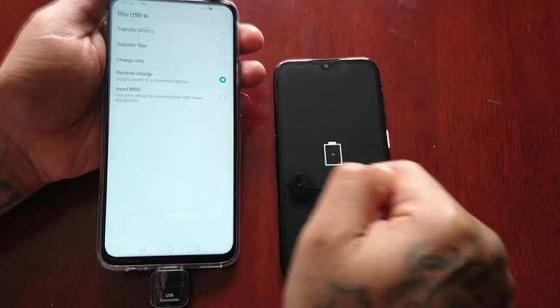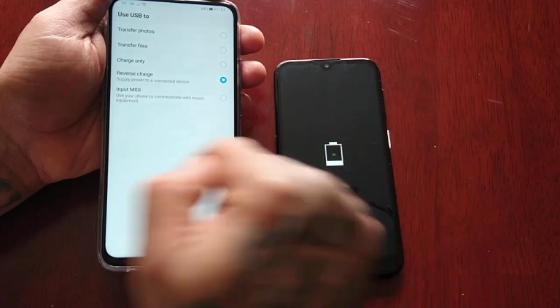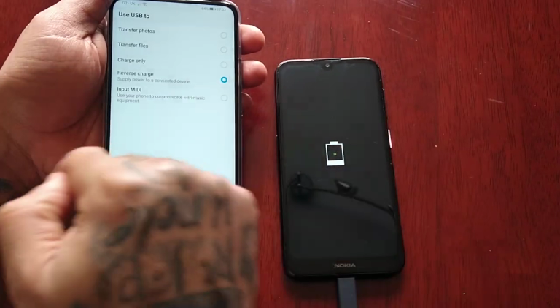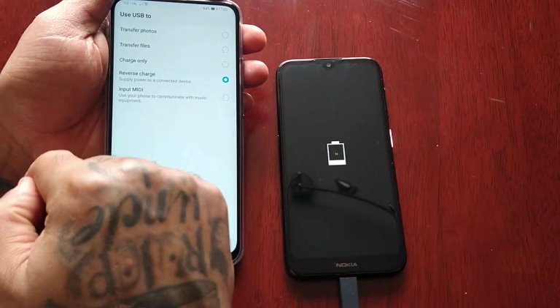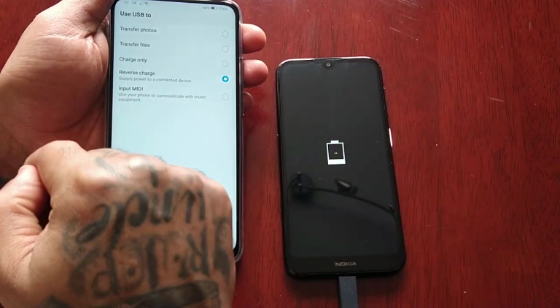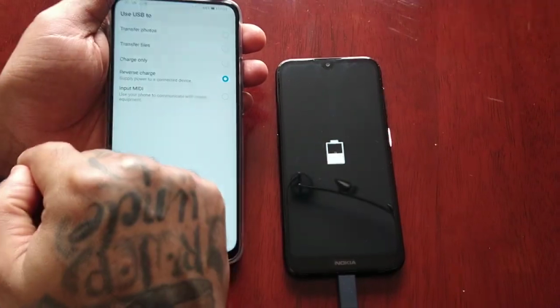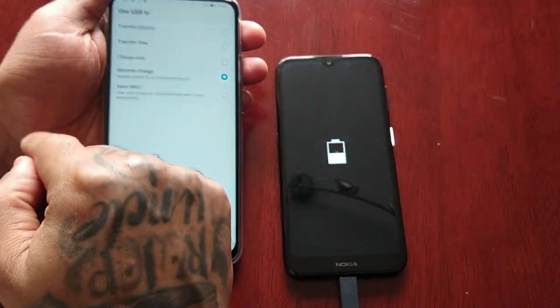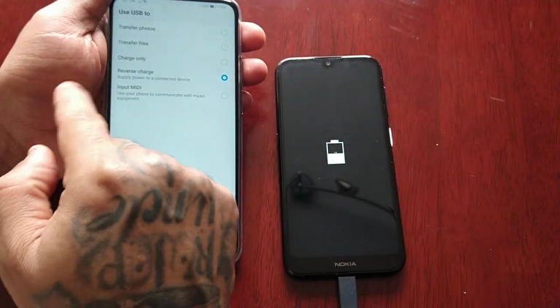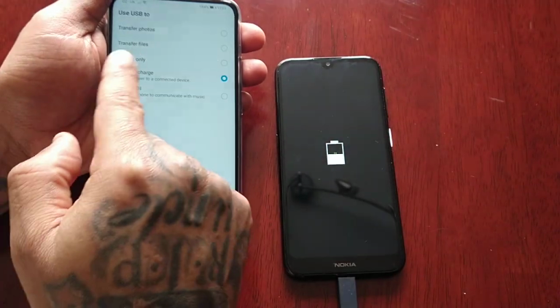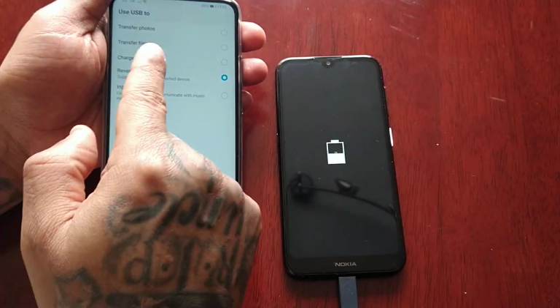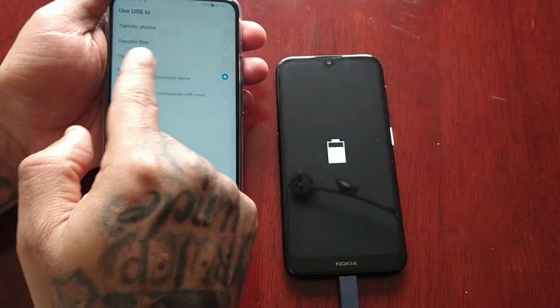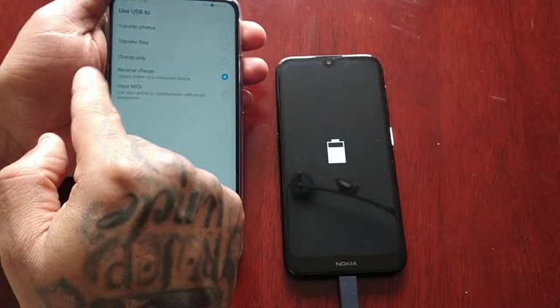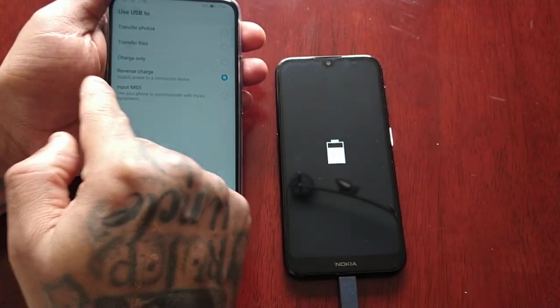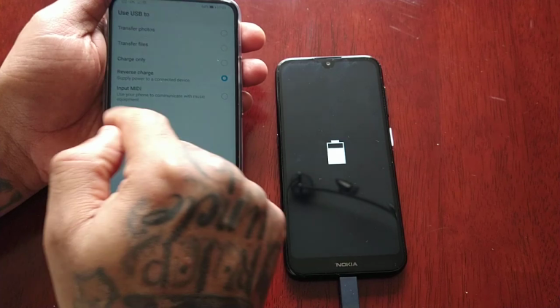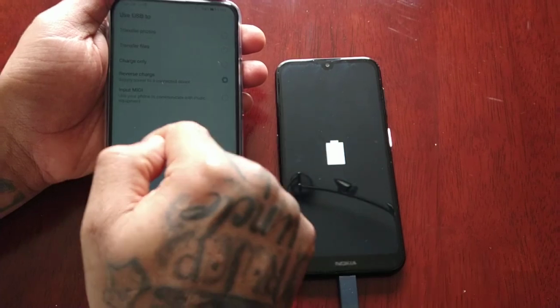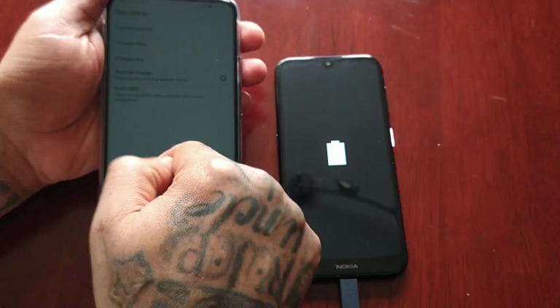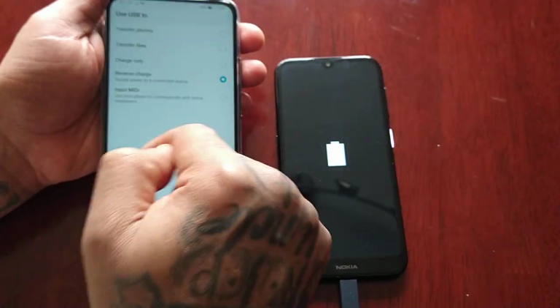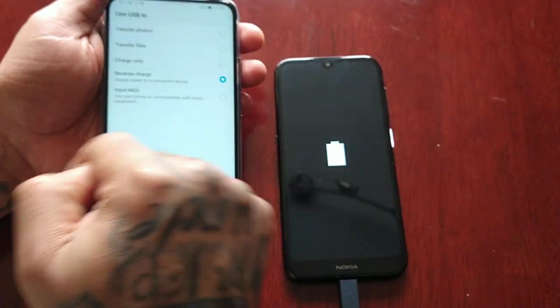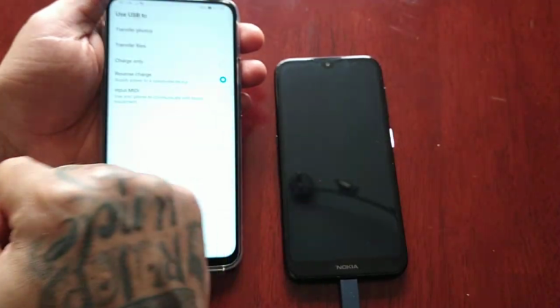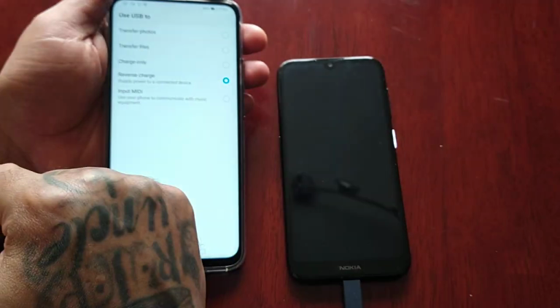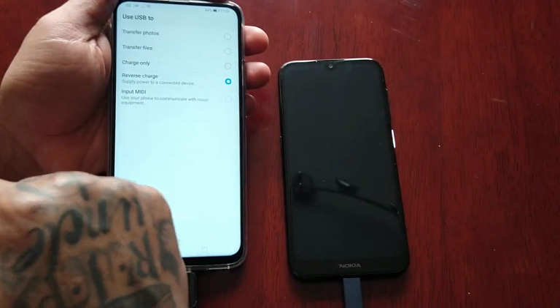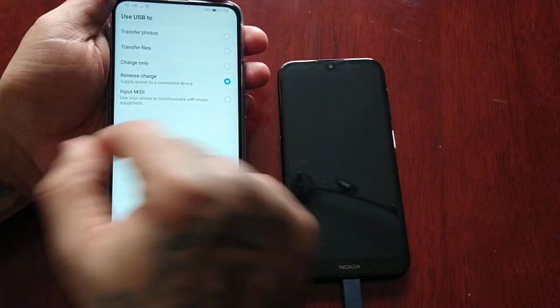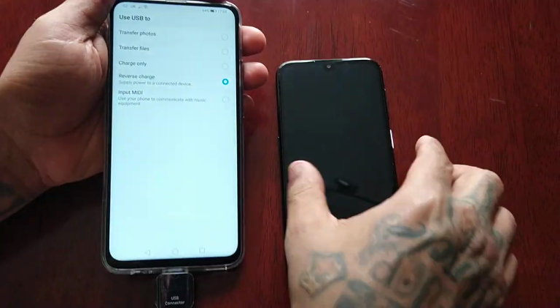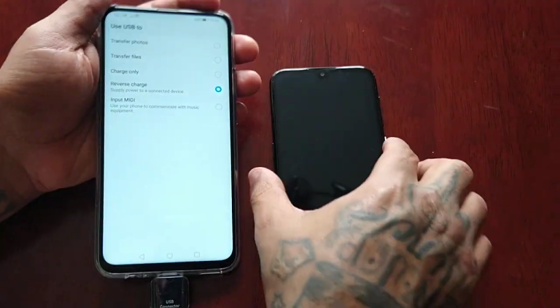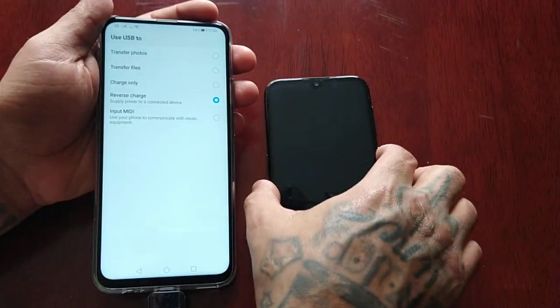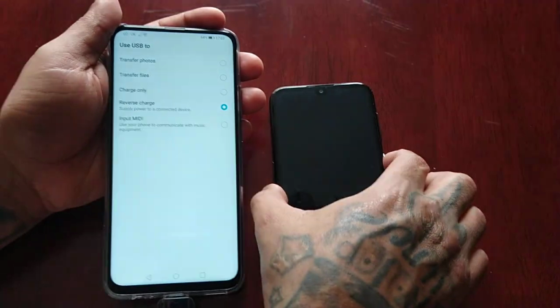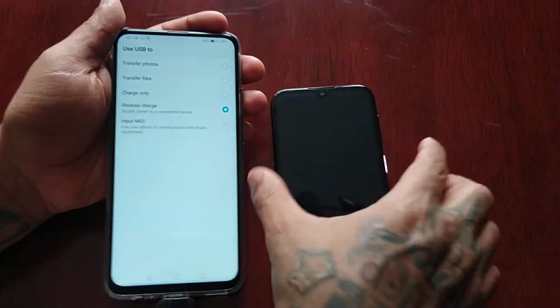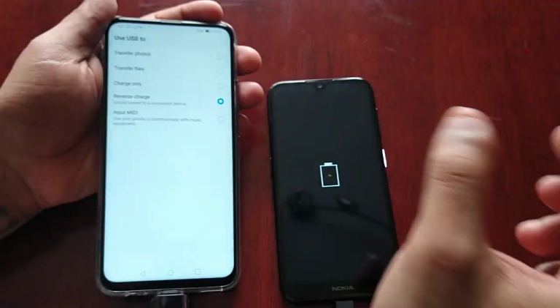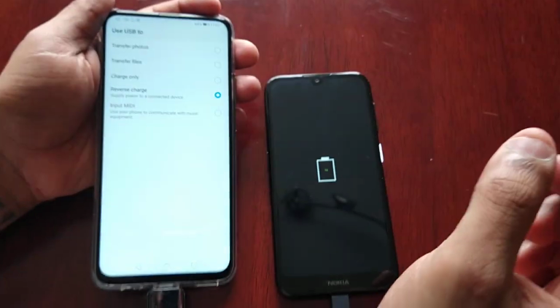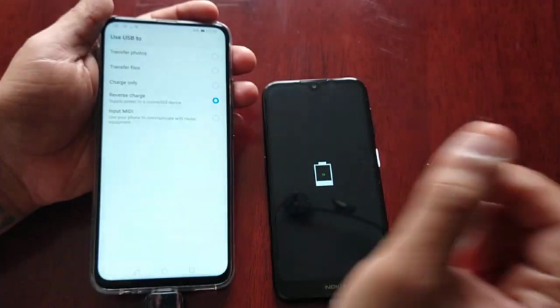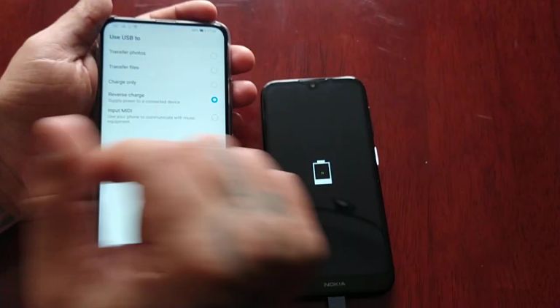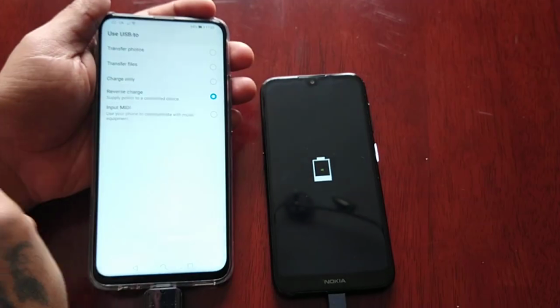It's been three minutes now and it's still on one percent.